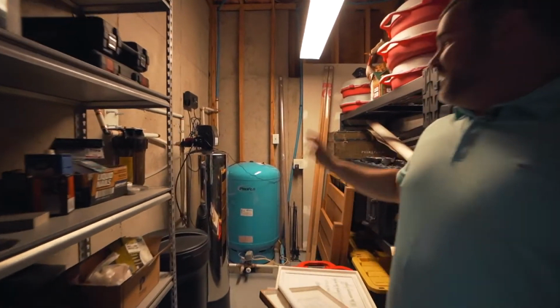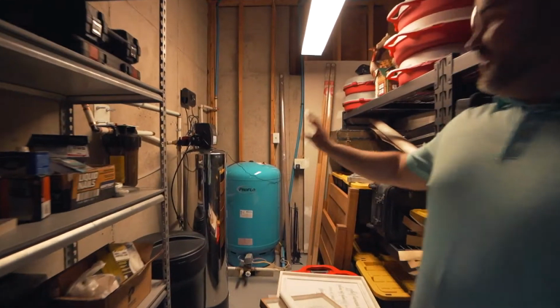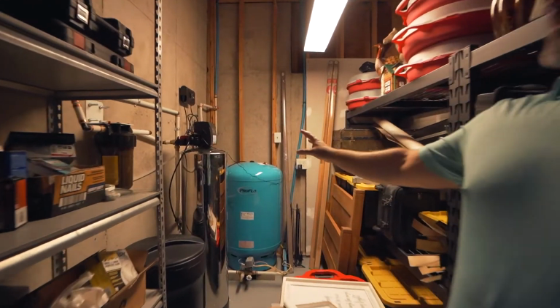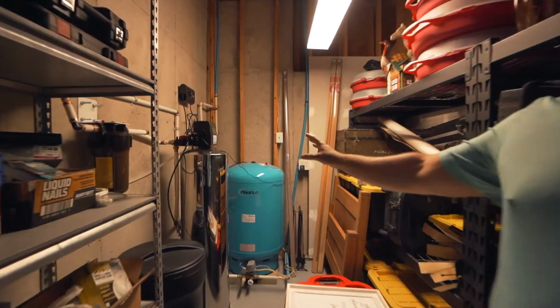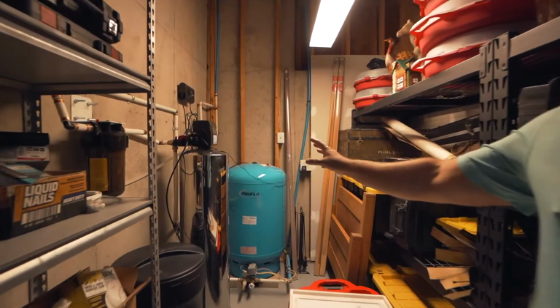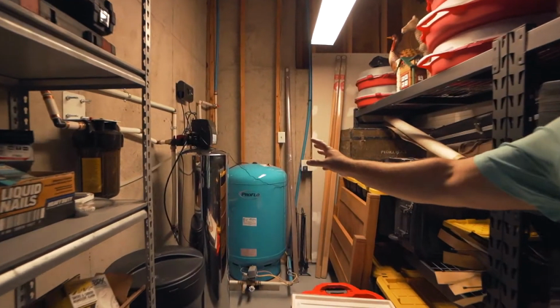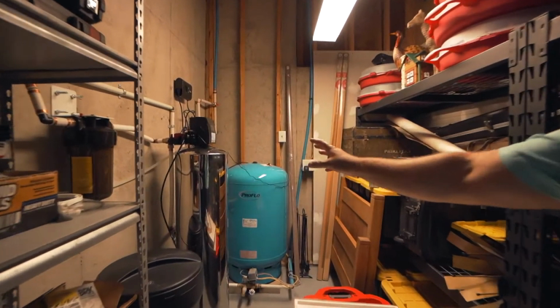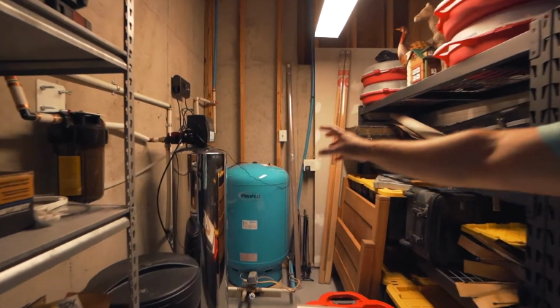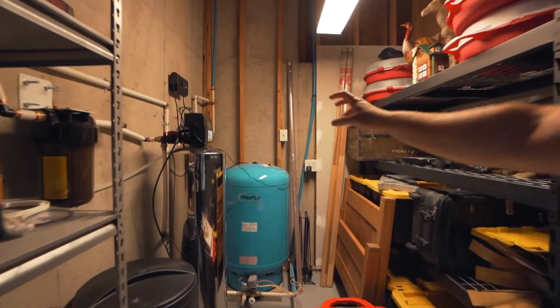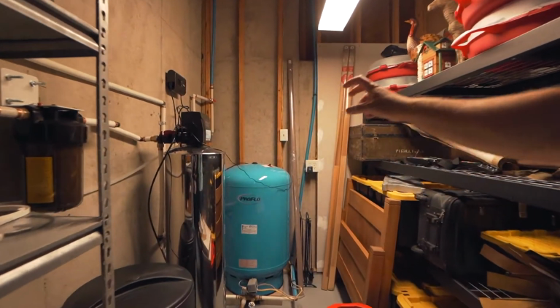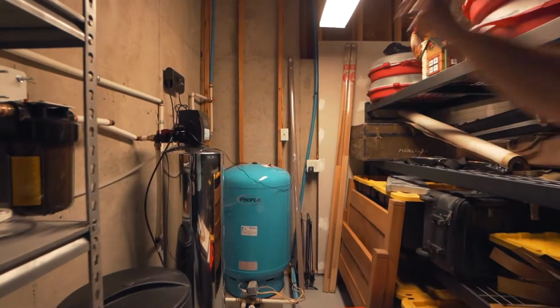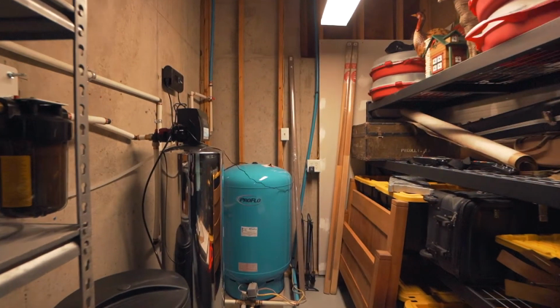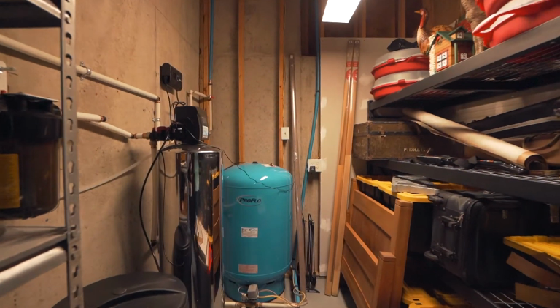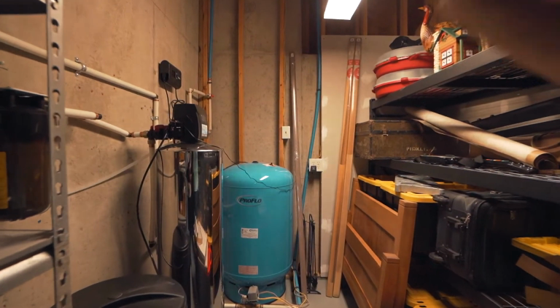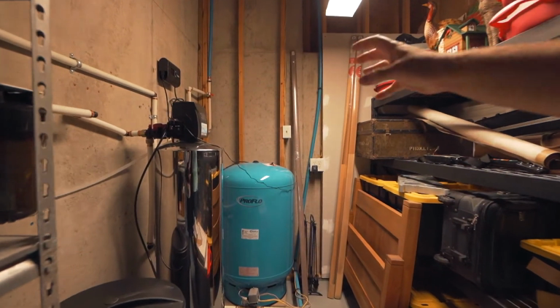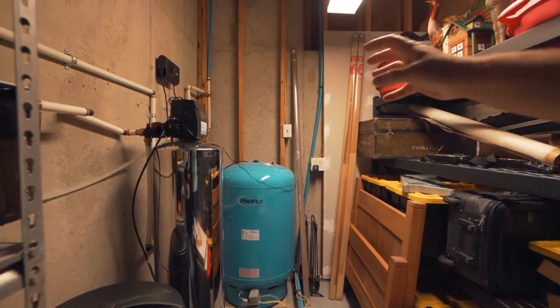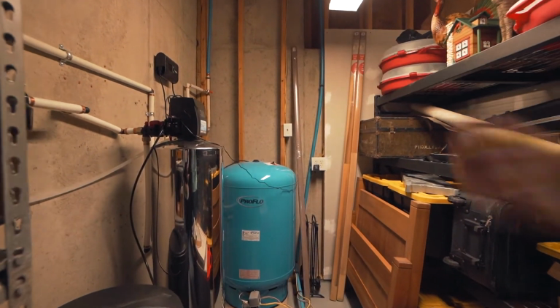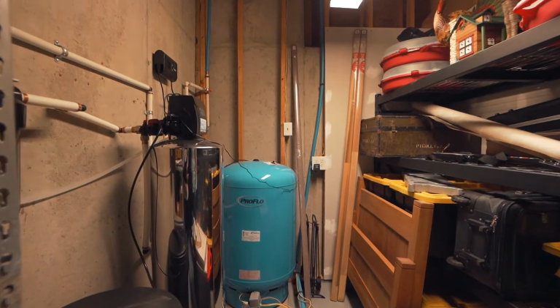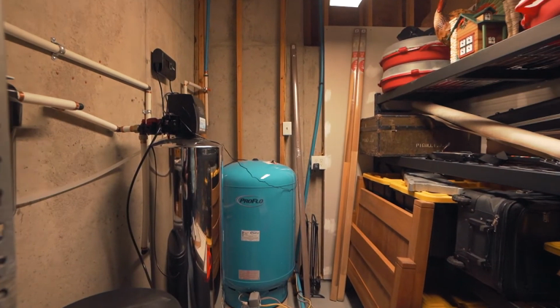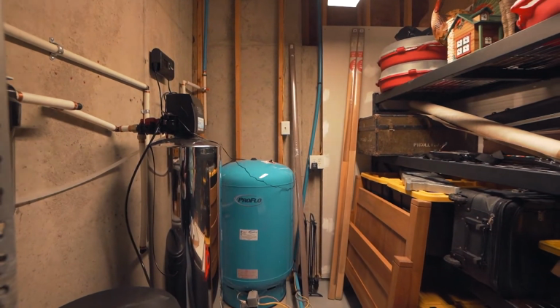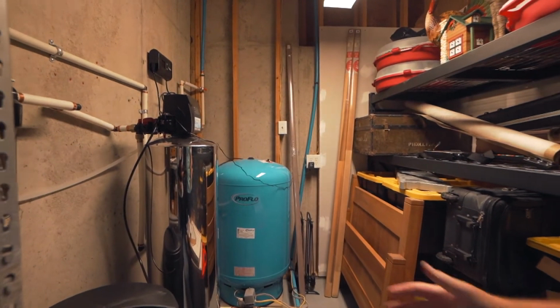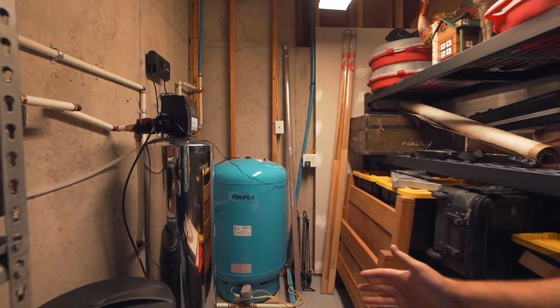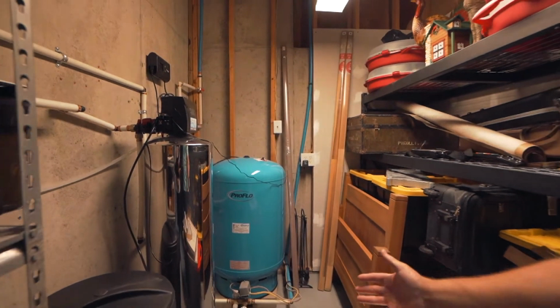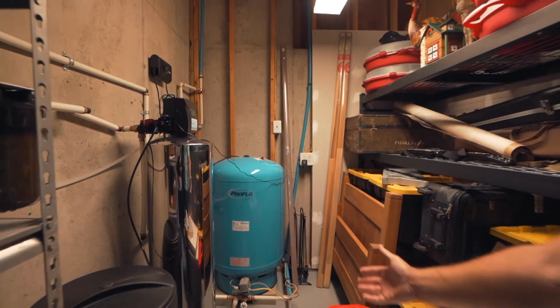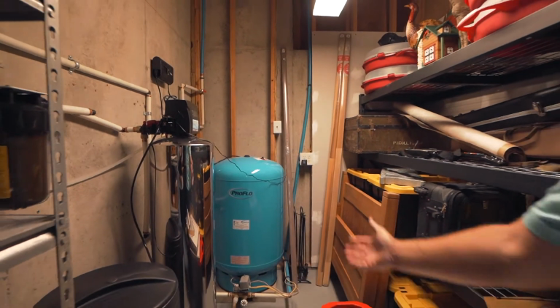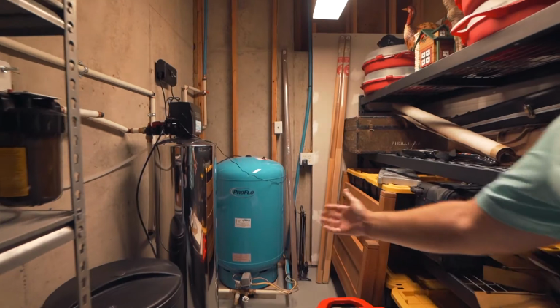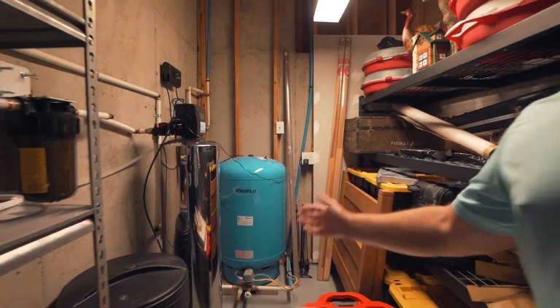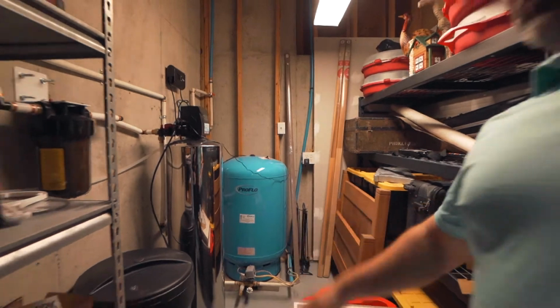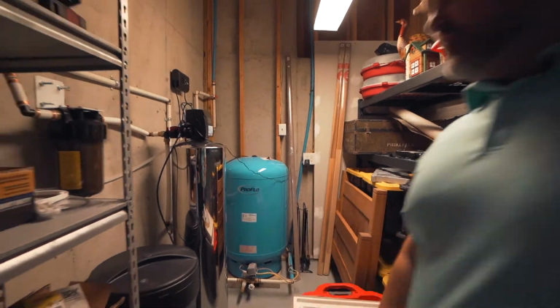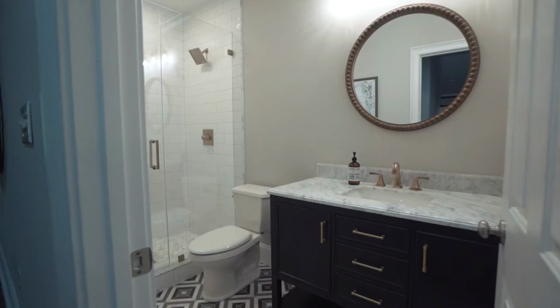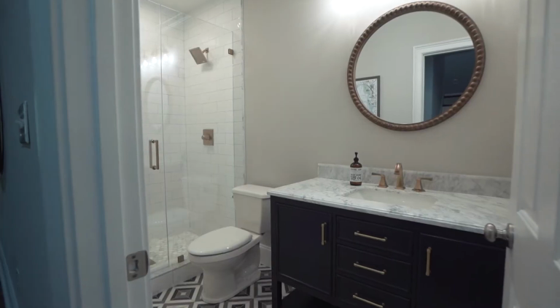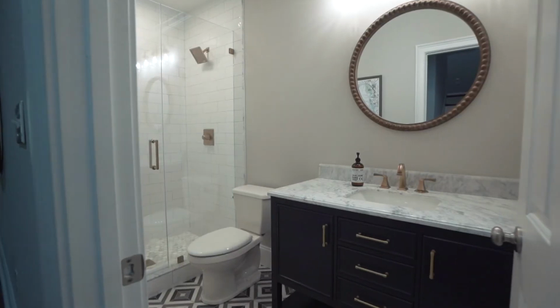This right here is fantastic — it's a whole house water filtration system.